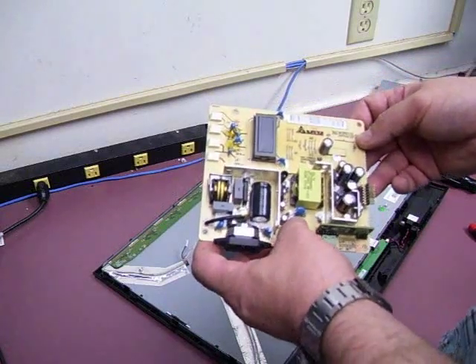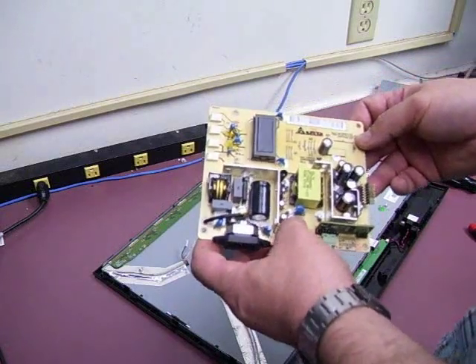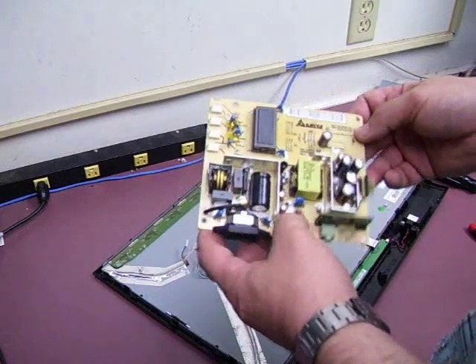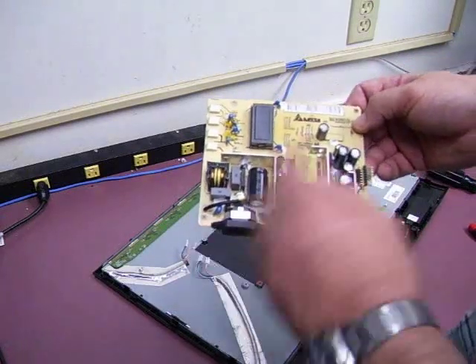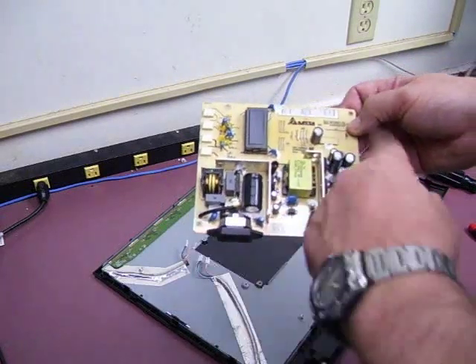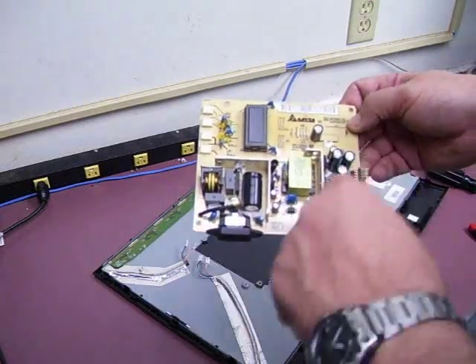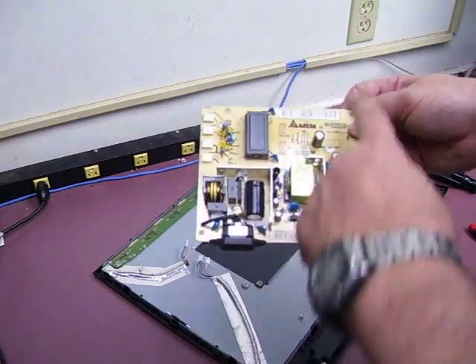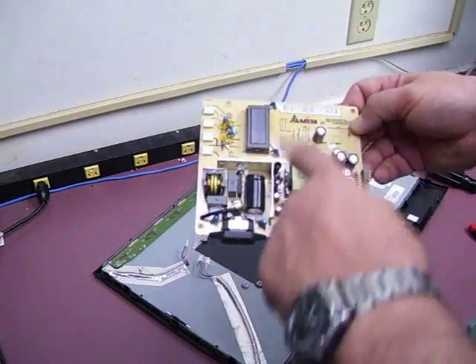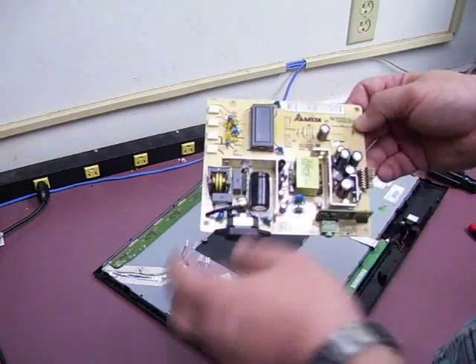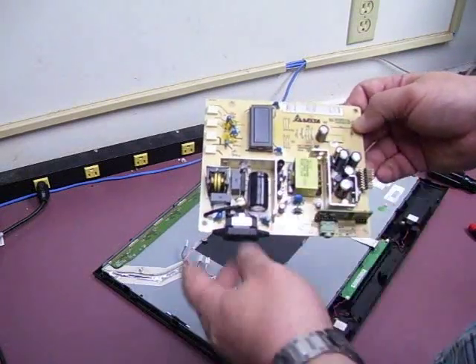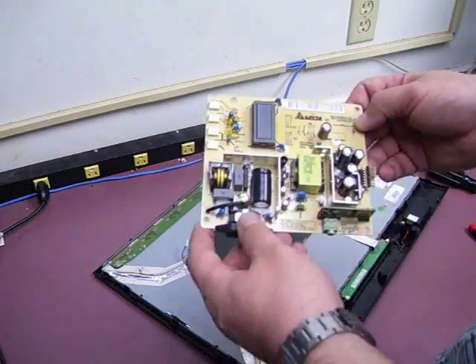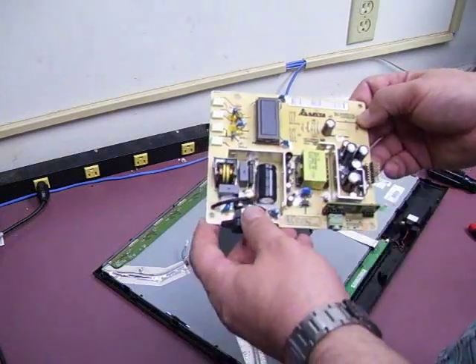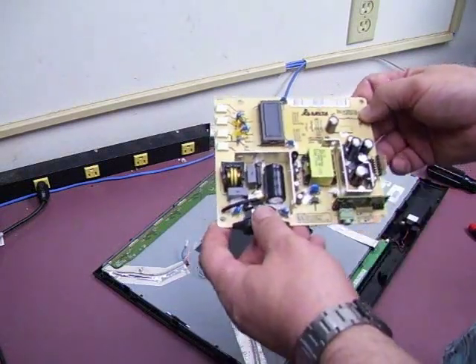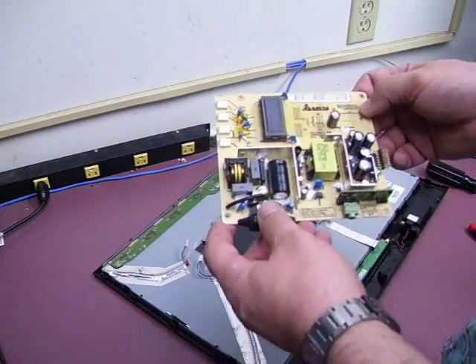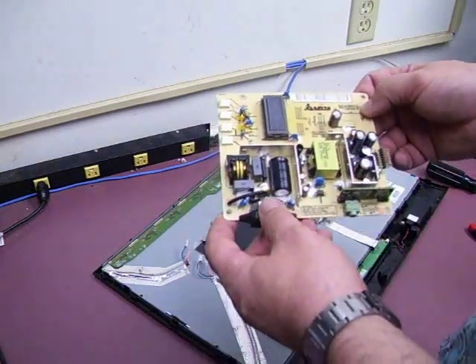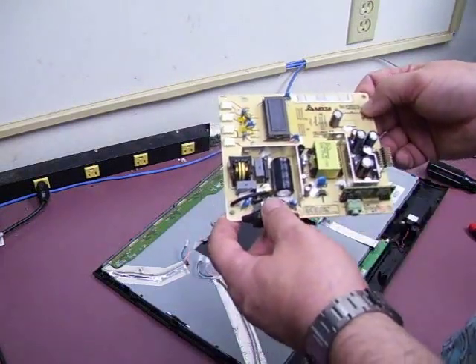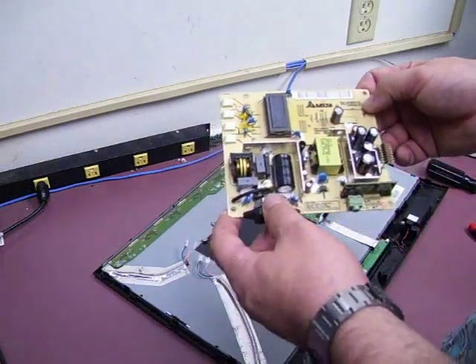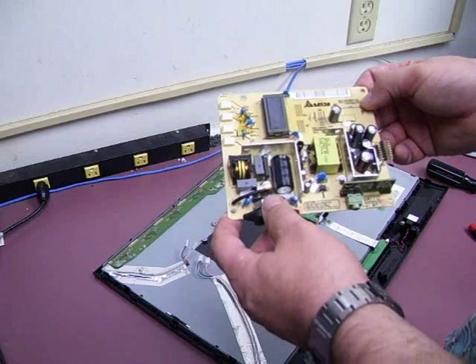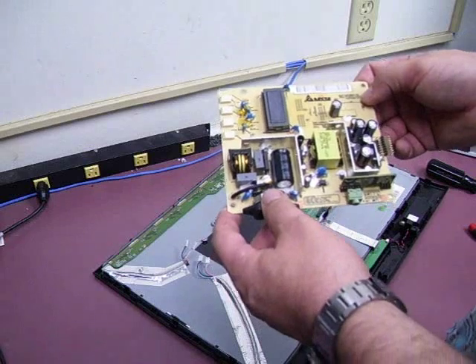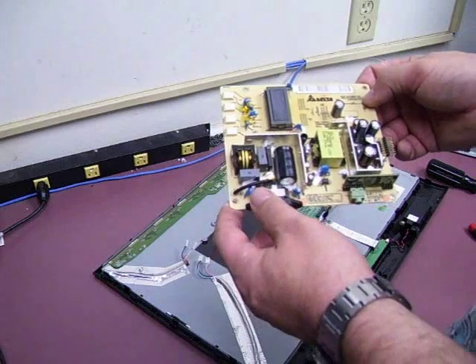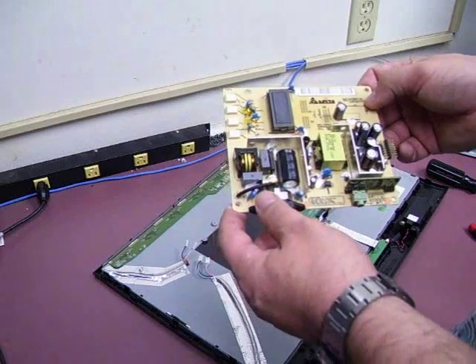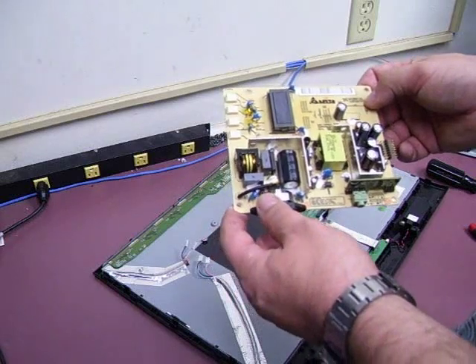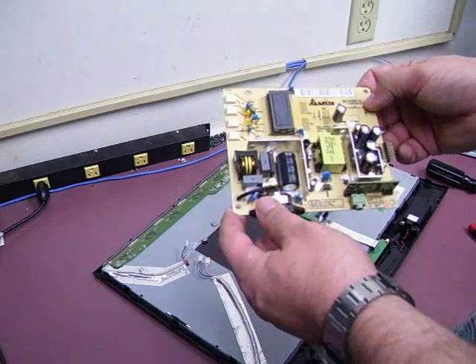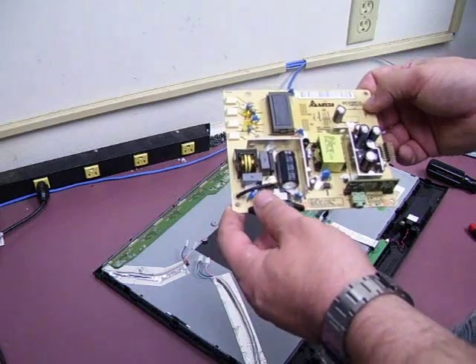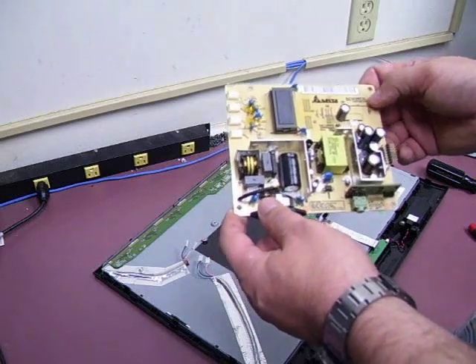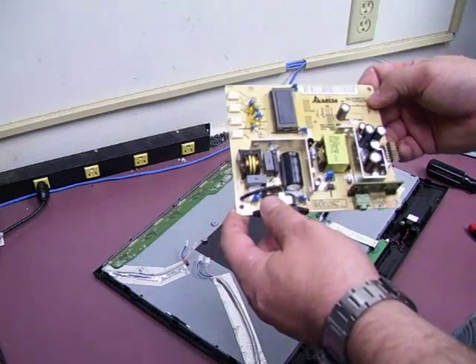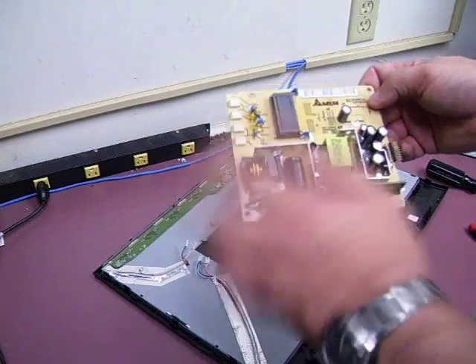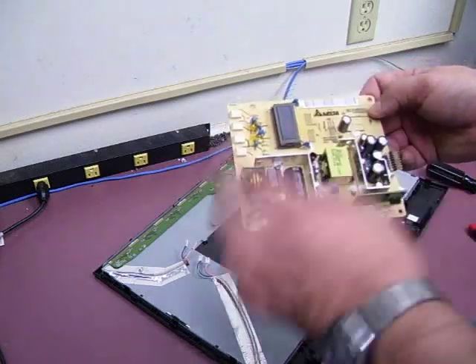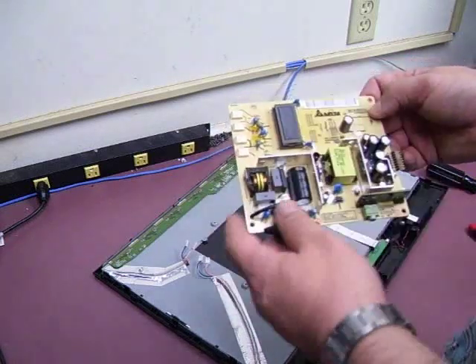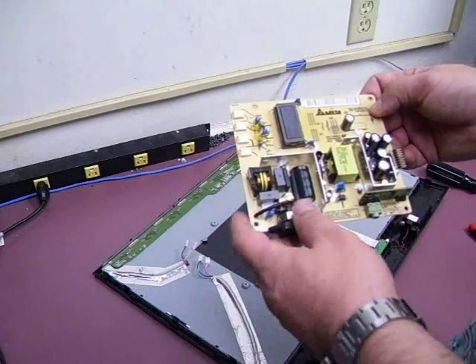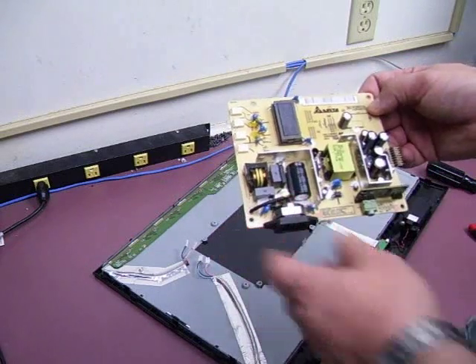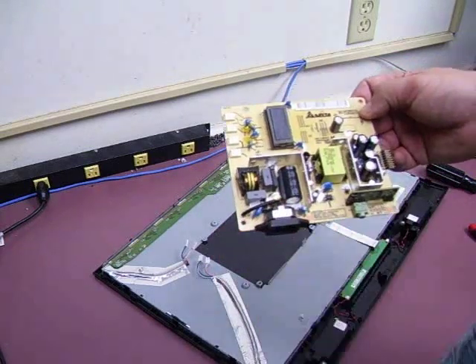Capacitor kits are going to include all of the capacitors needed. We'll take it over to the solder station, replace them, and see how it goes.